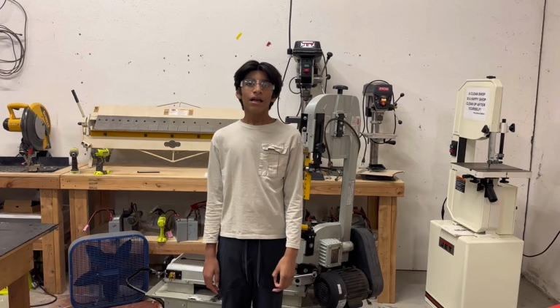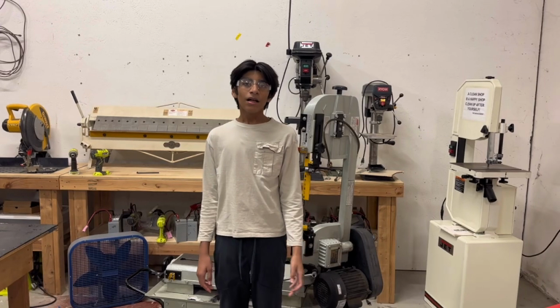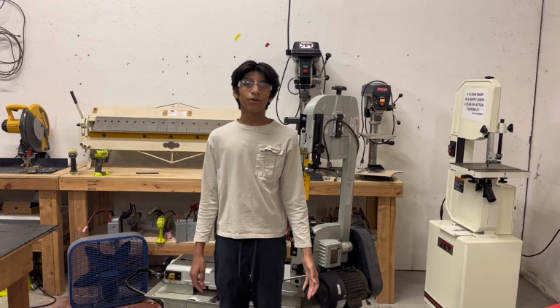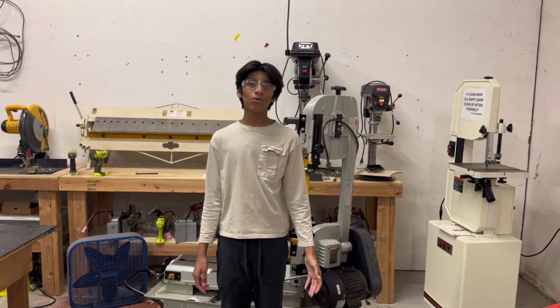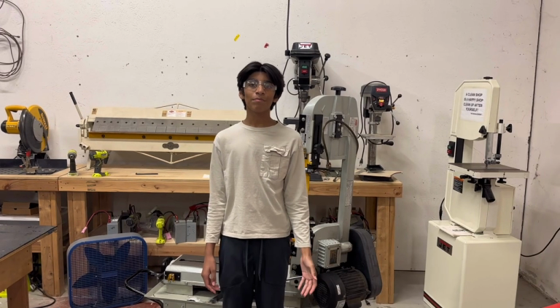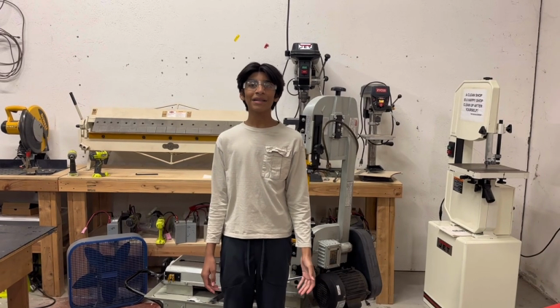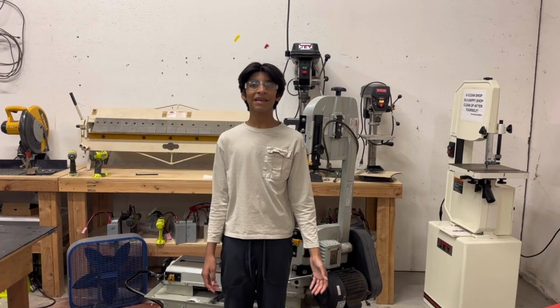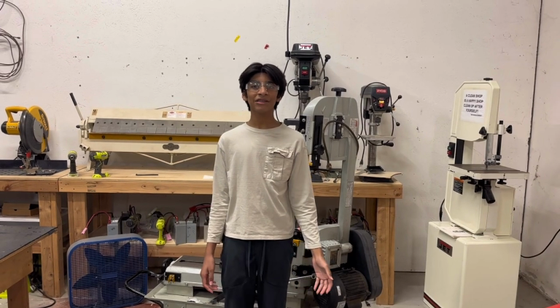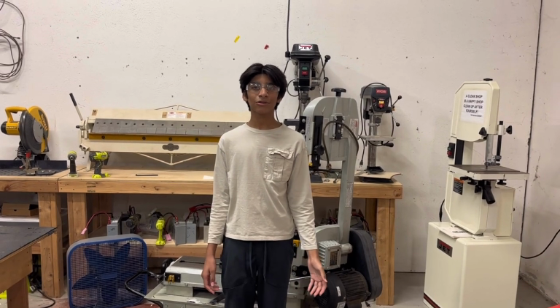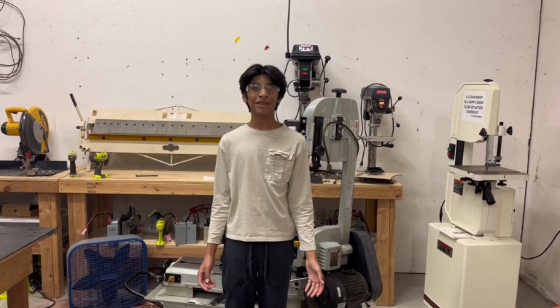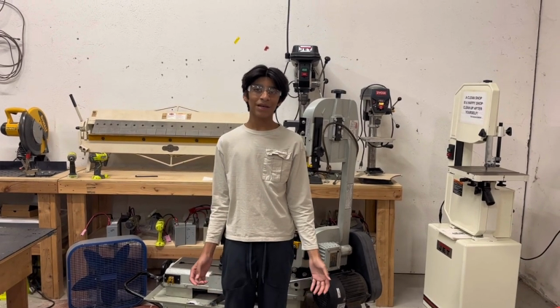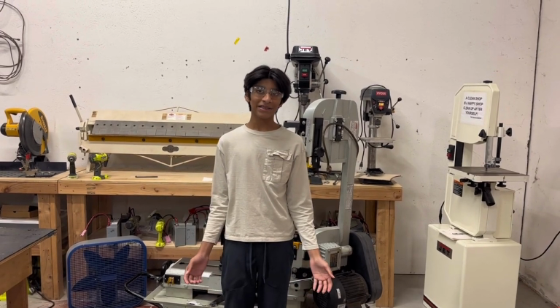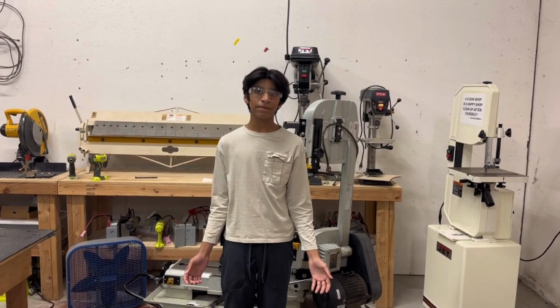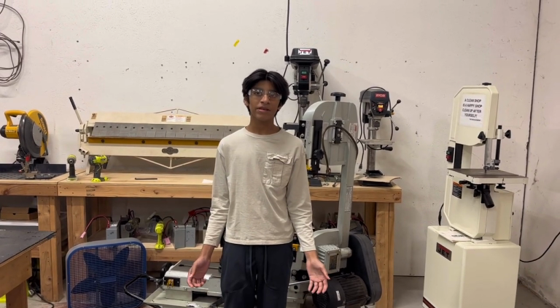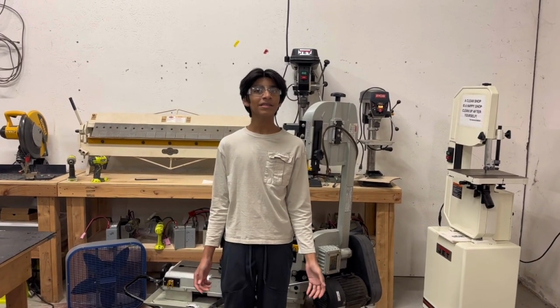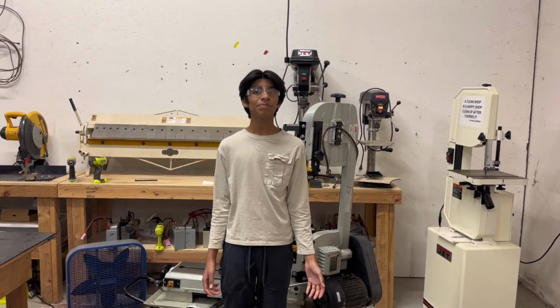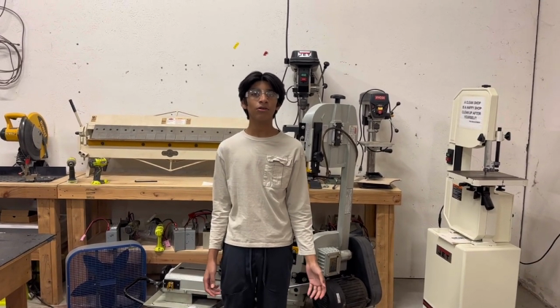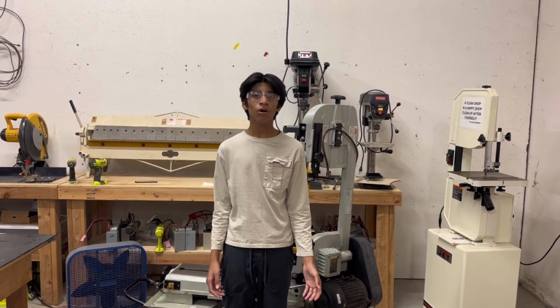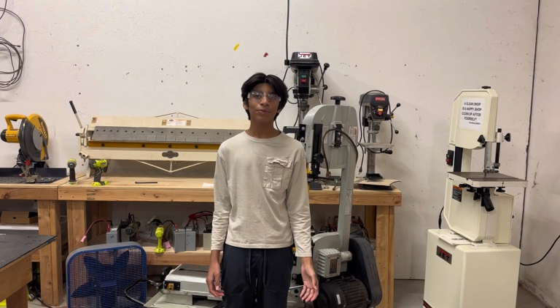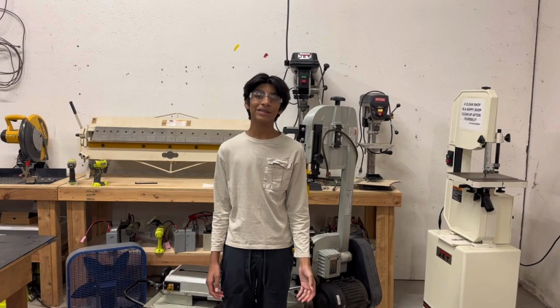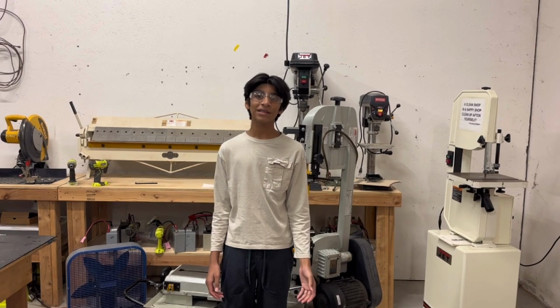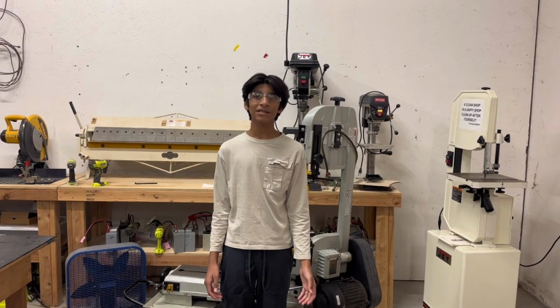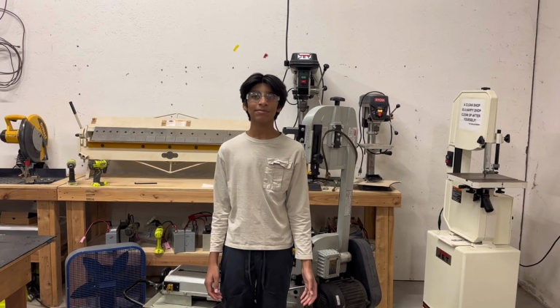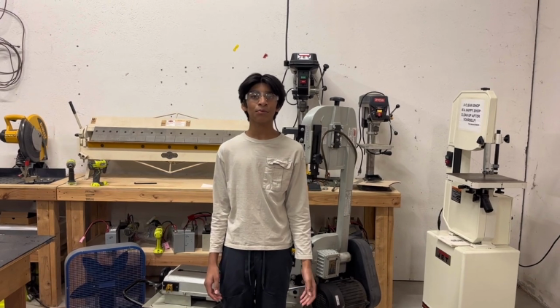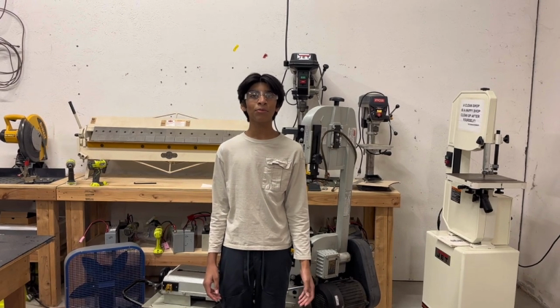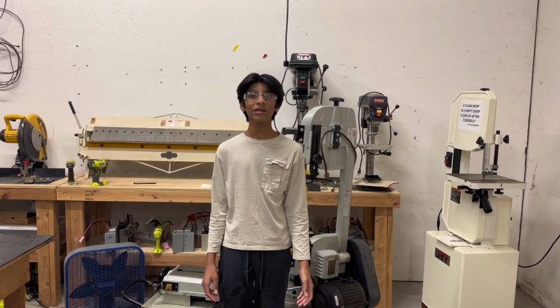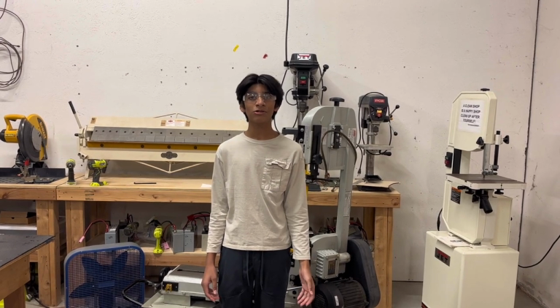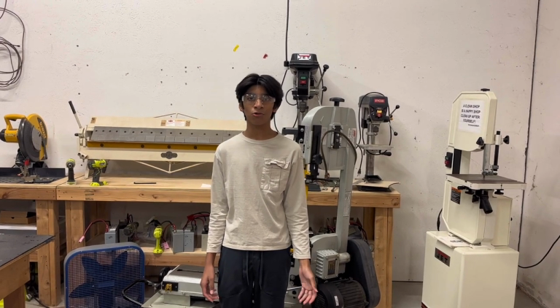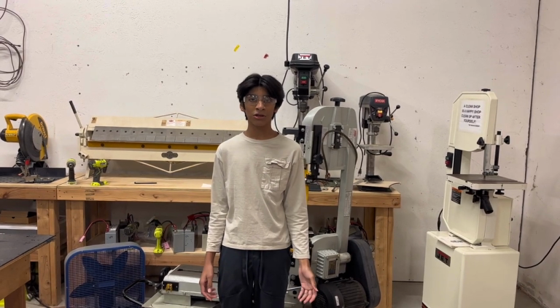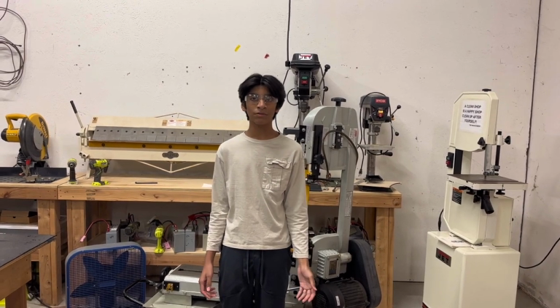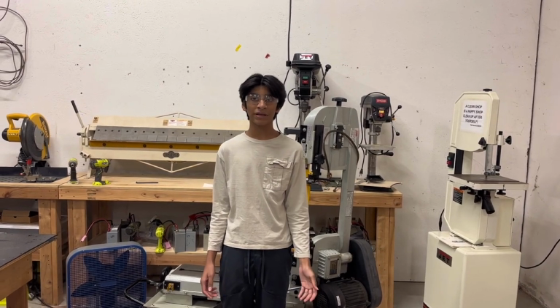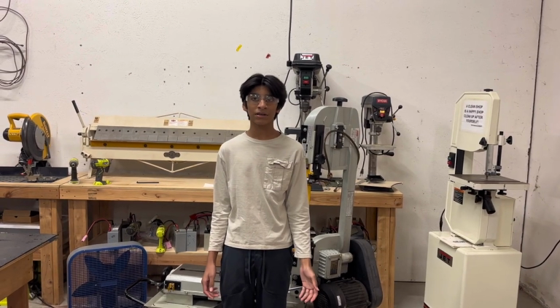Hello and welcome back to Safety Shorts with Team 9010. In this episode, we will be discussing the steps to properly use a horizontal bandsaw.